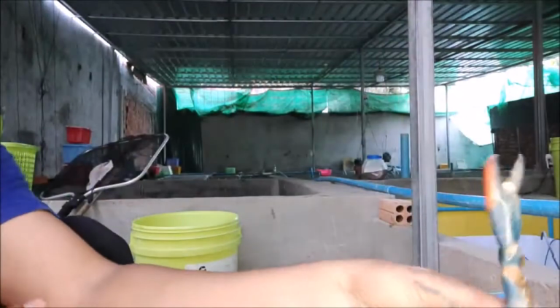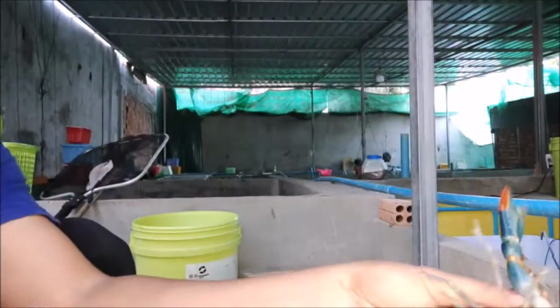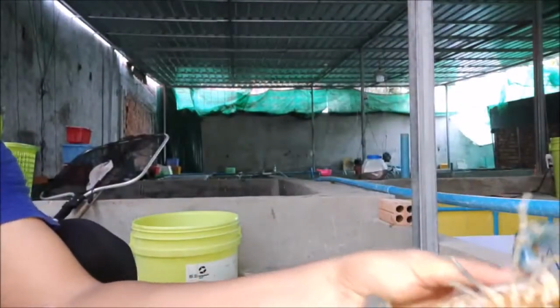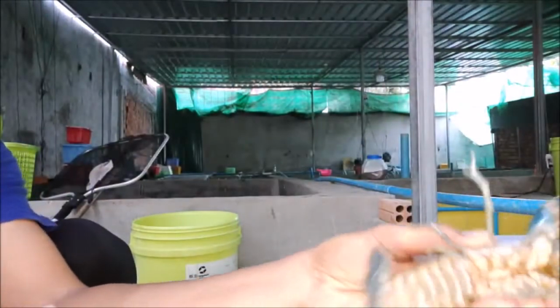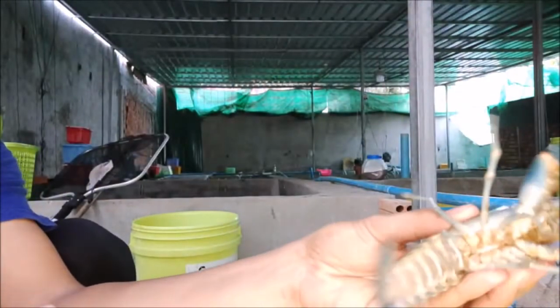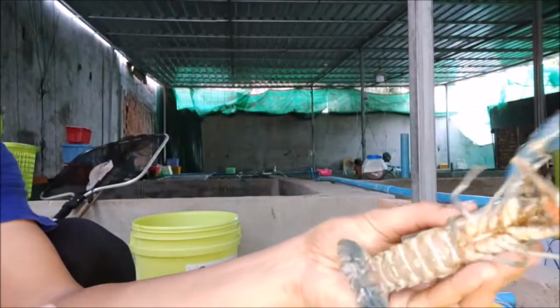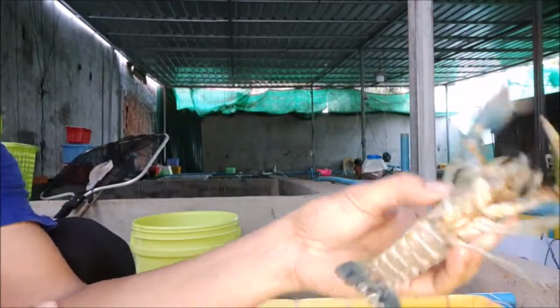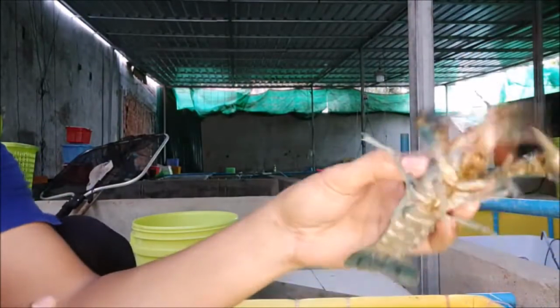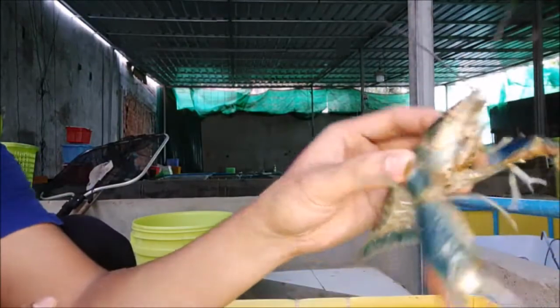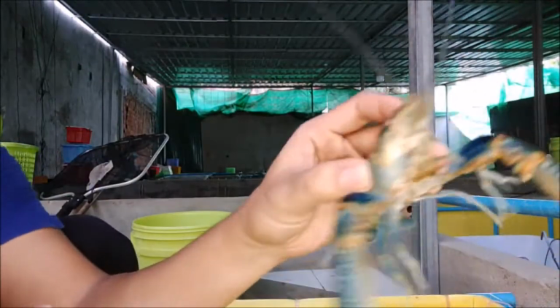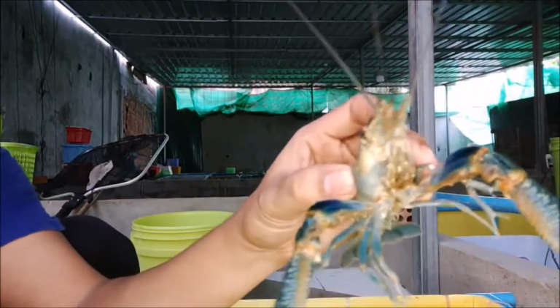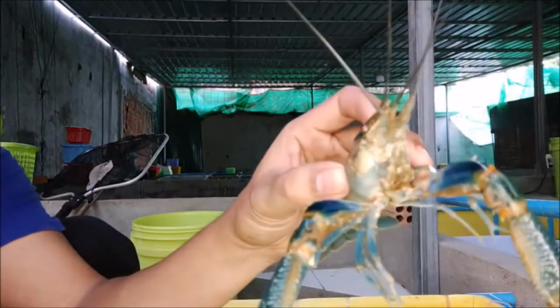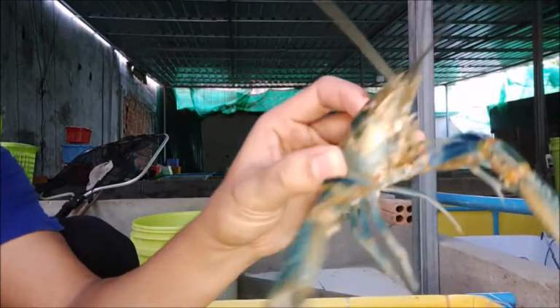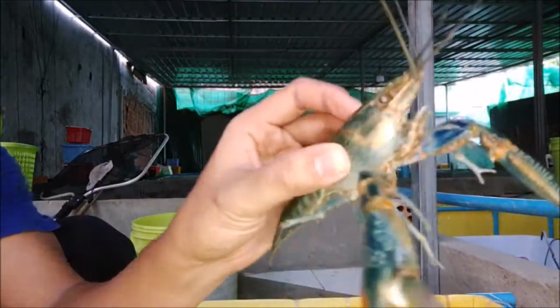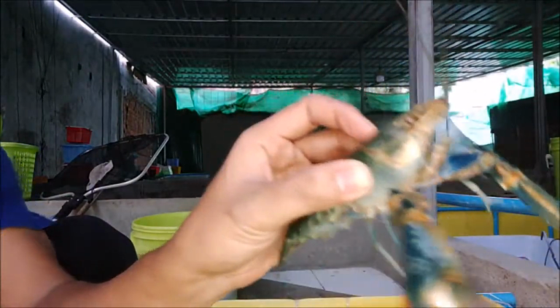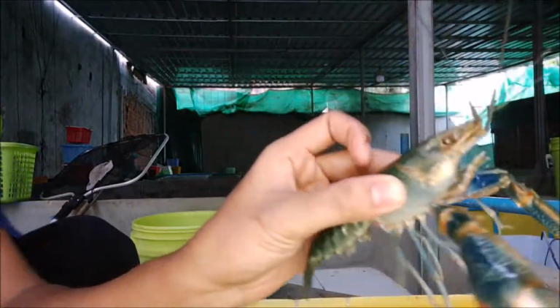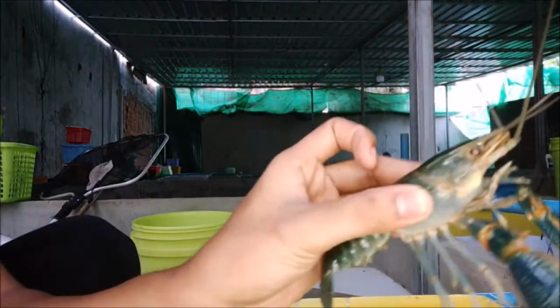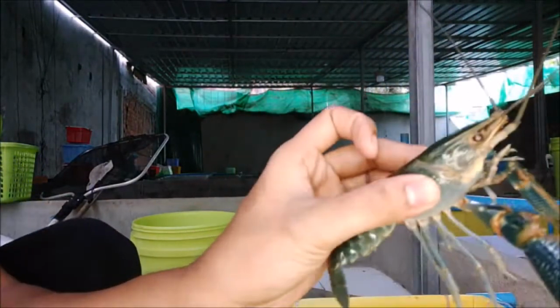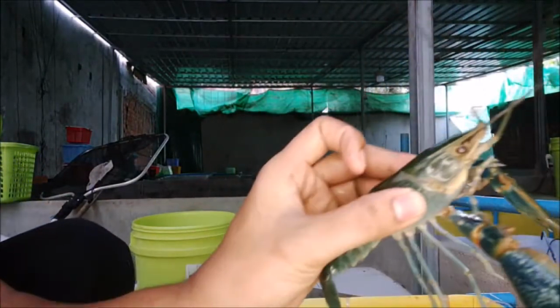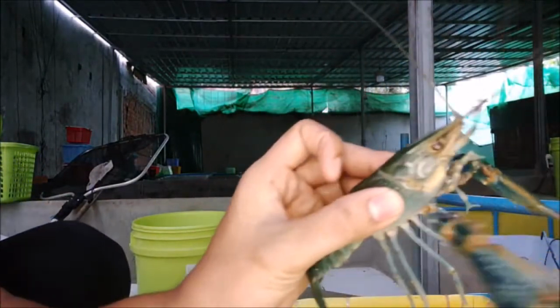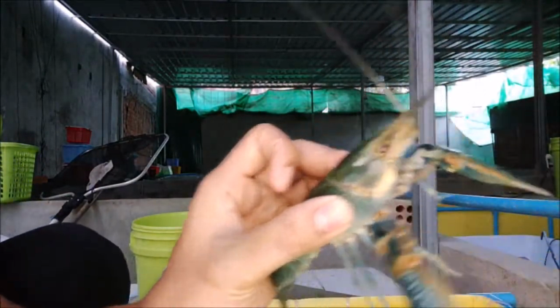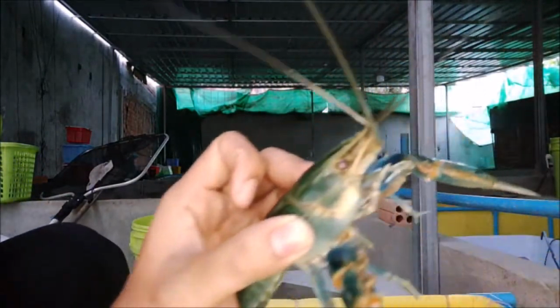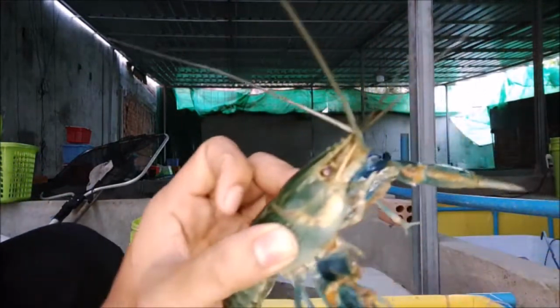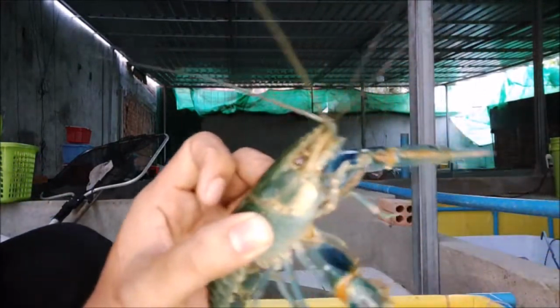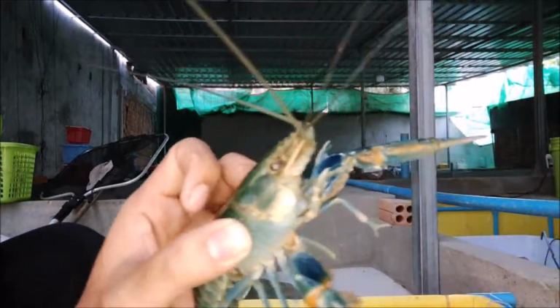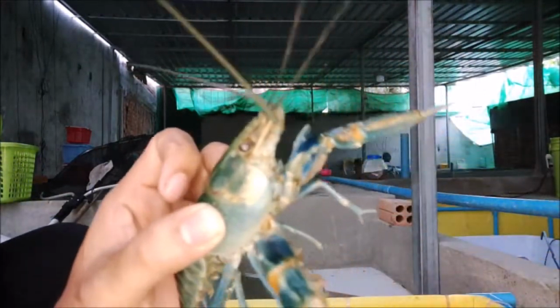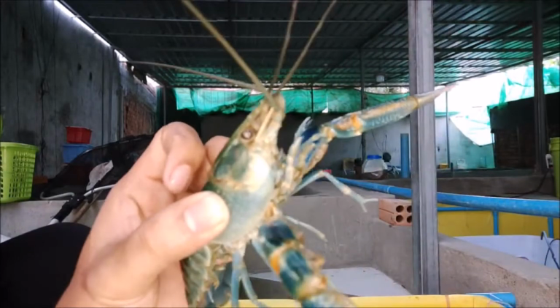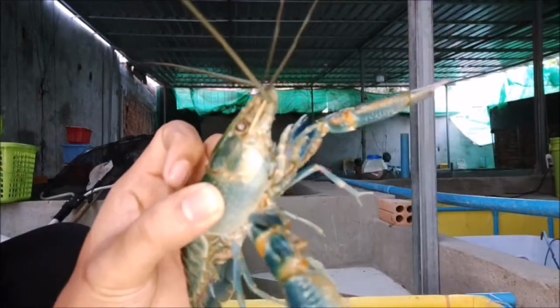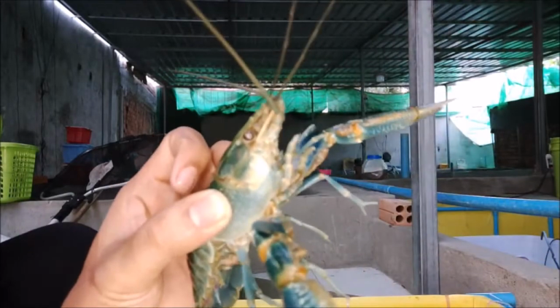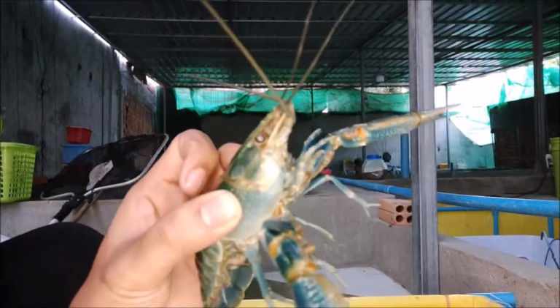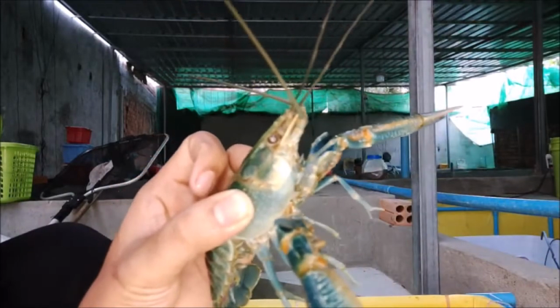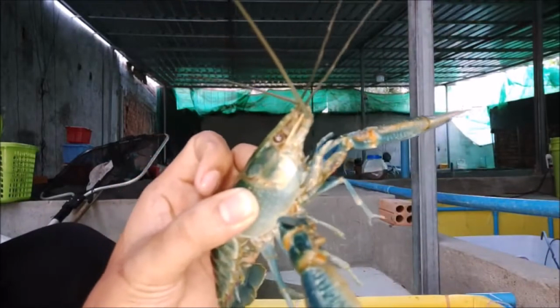Get started with profitable crawfish farming — click on the link and get yourself a copy of How to Raise Crawfish.